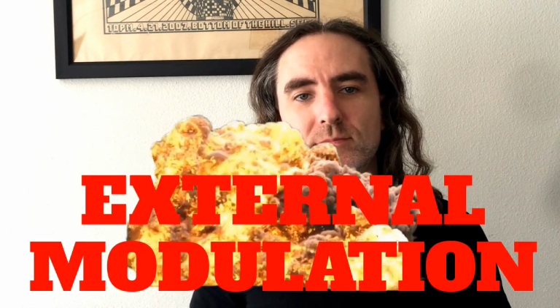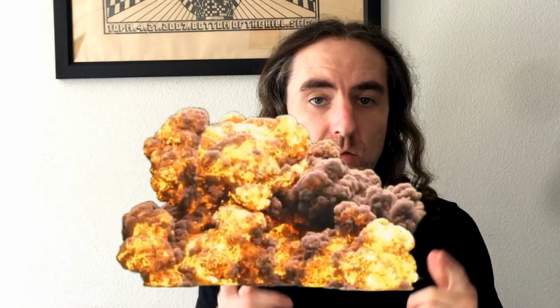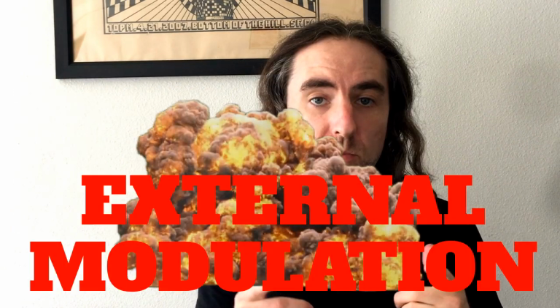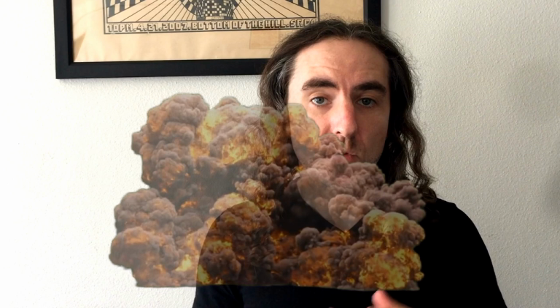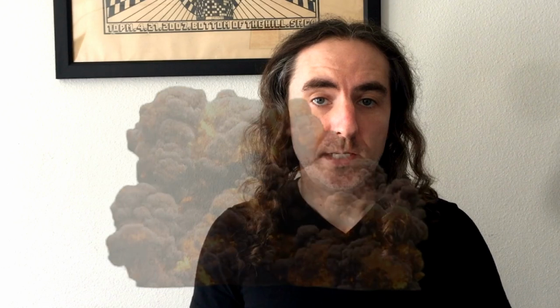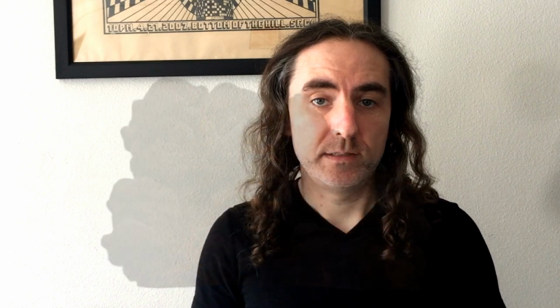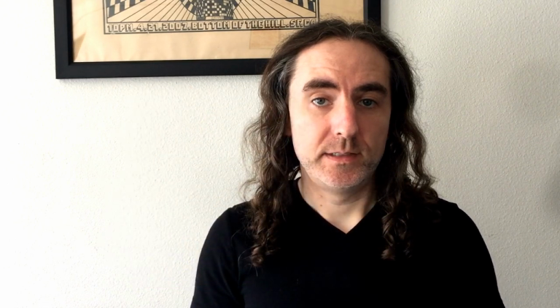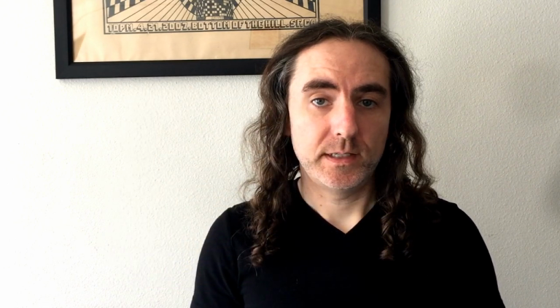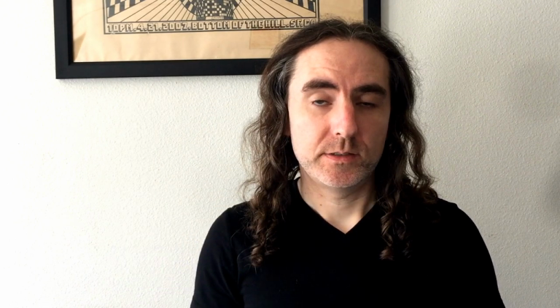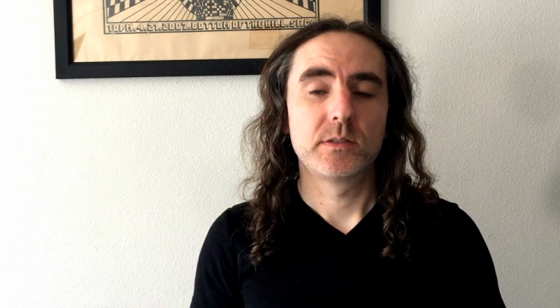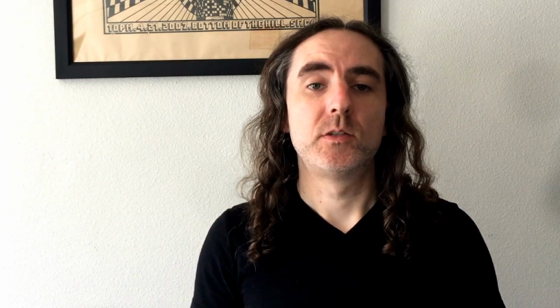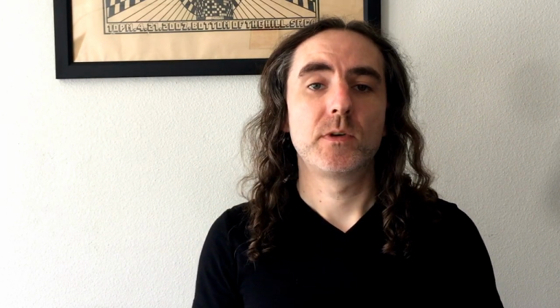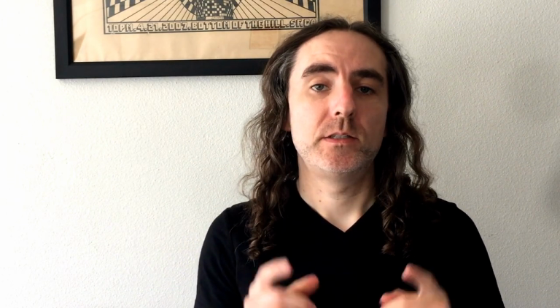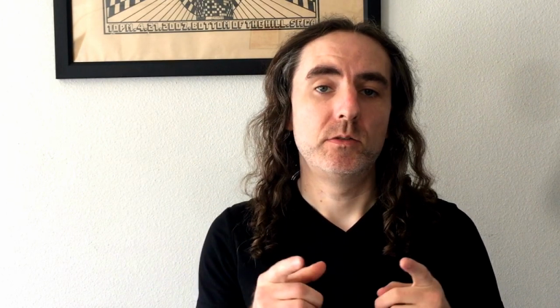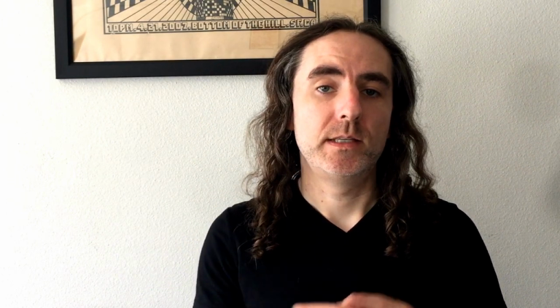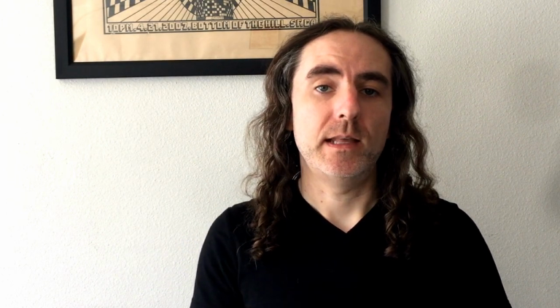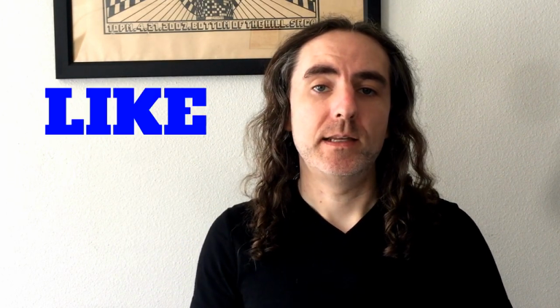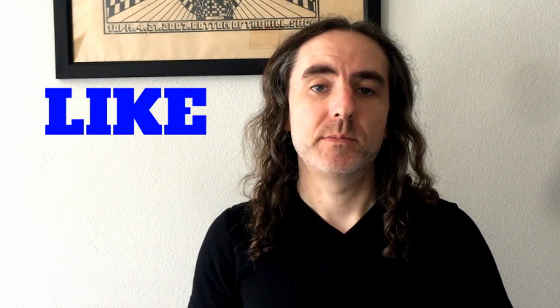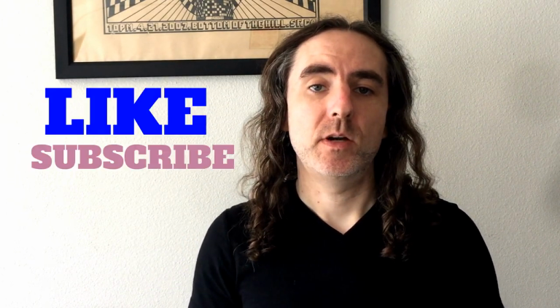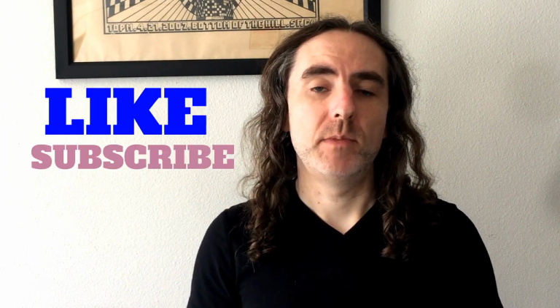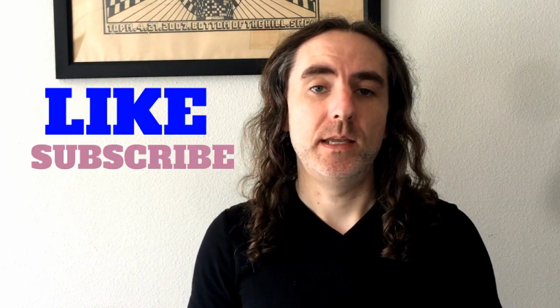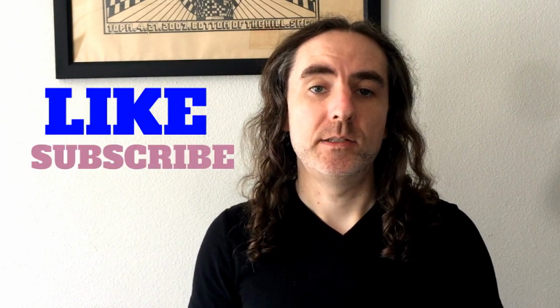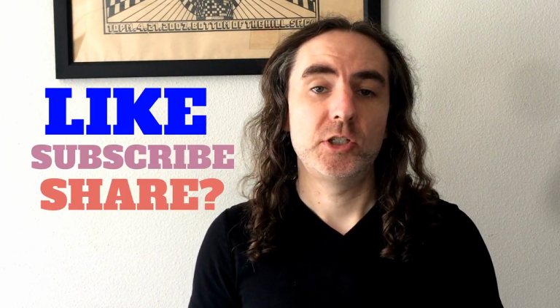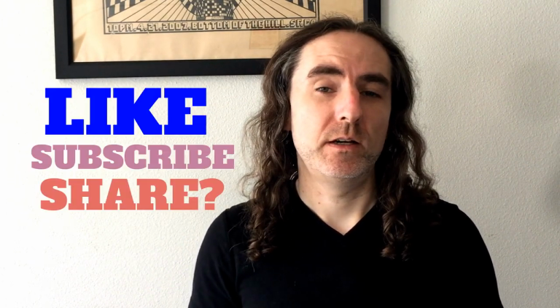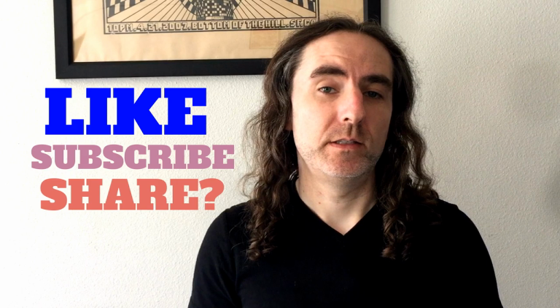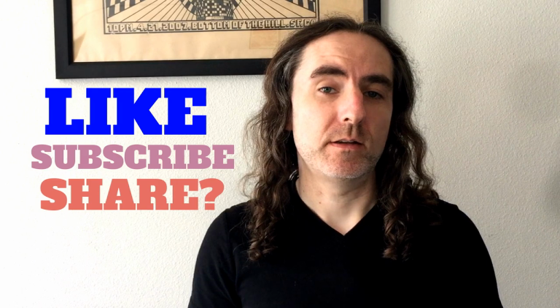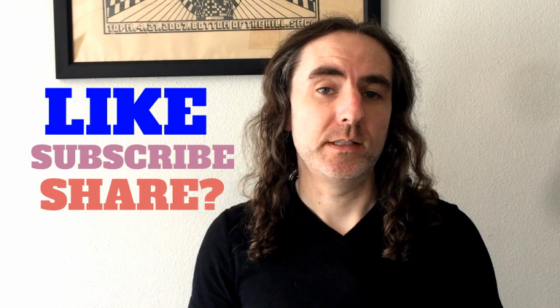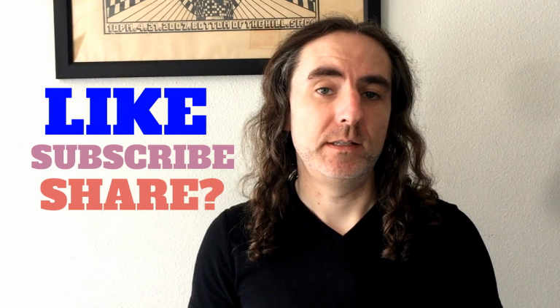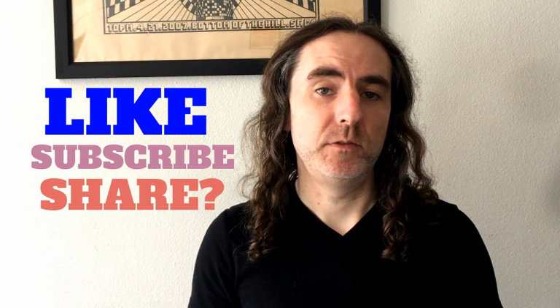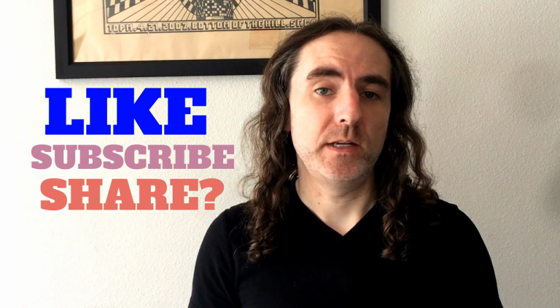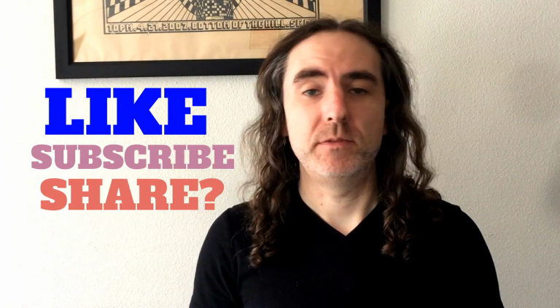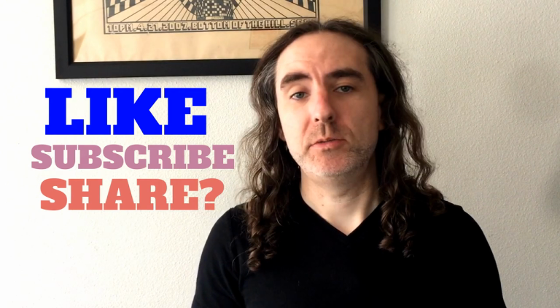Before we get into the details, don't forget to hit that like, subscribe, and share this content if you find it valuable.